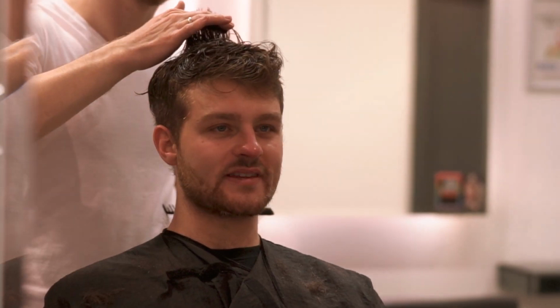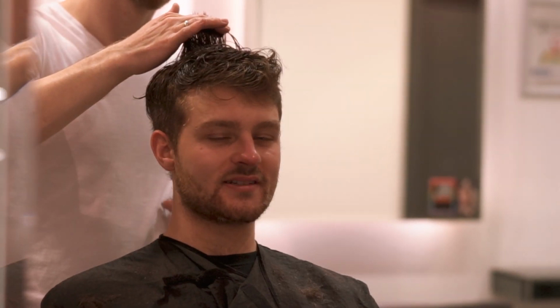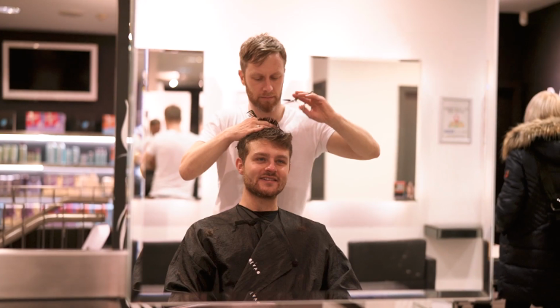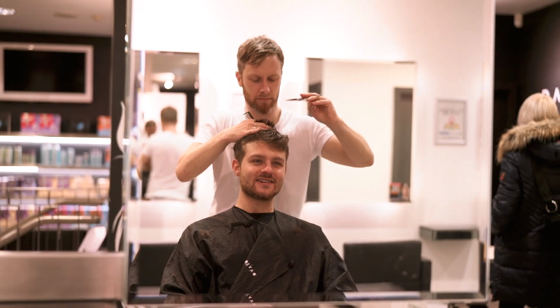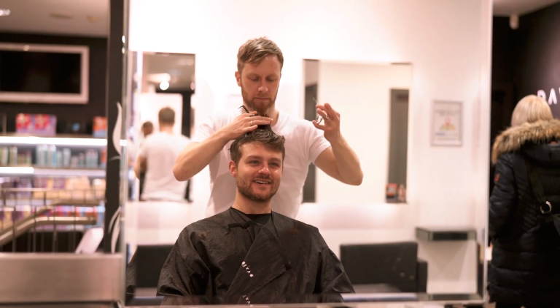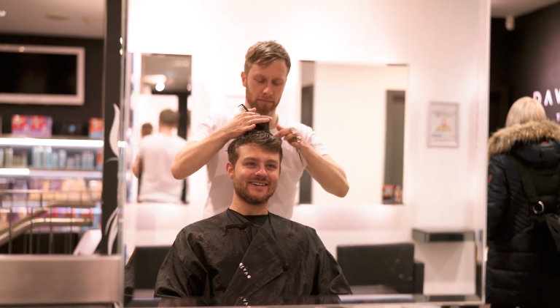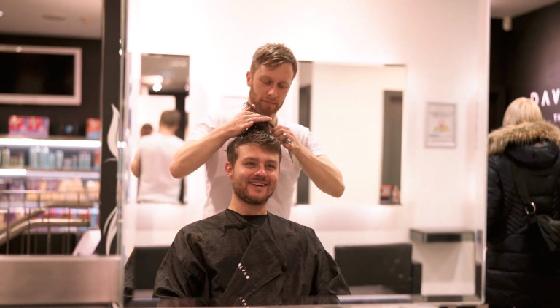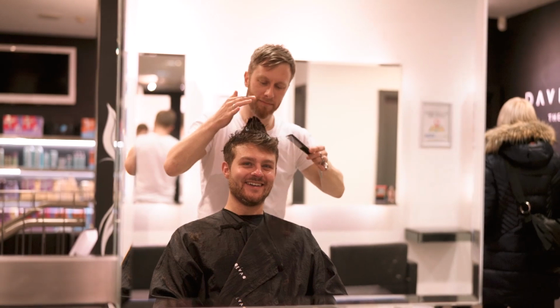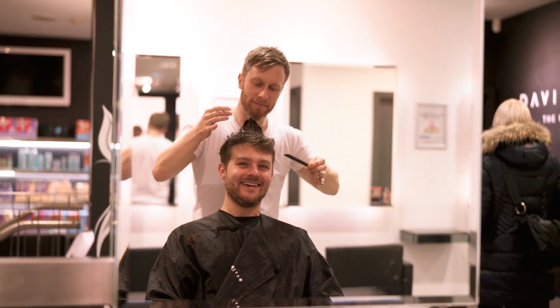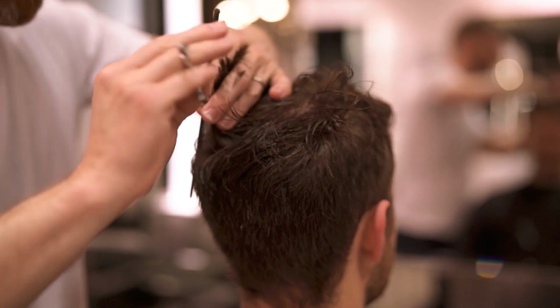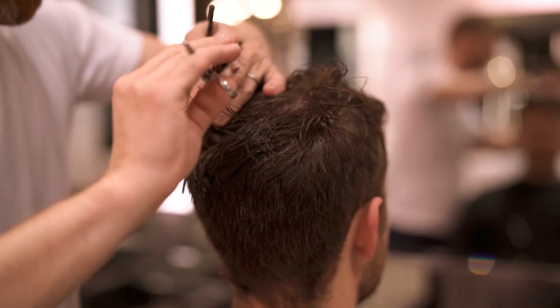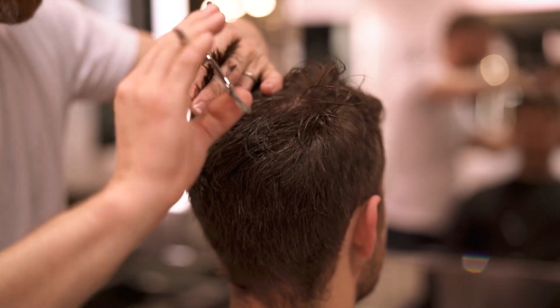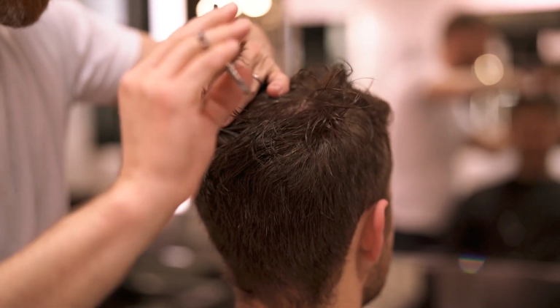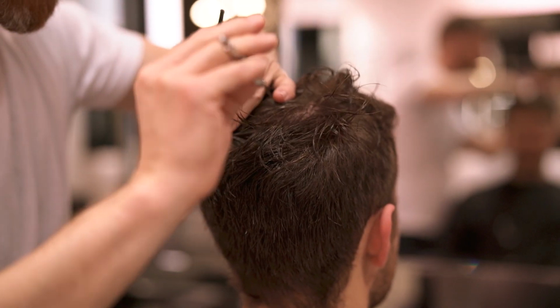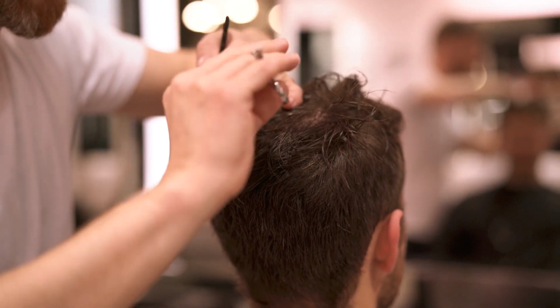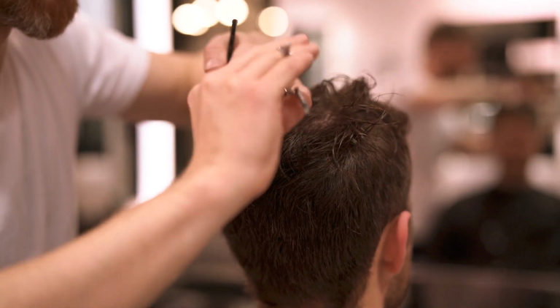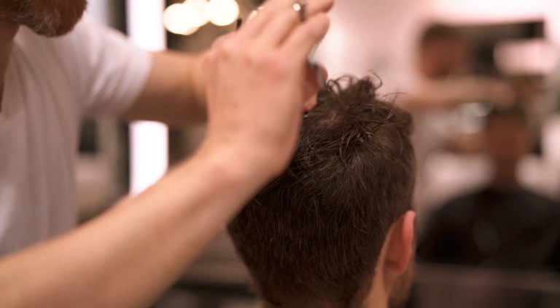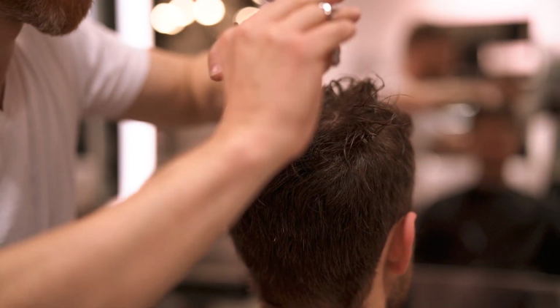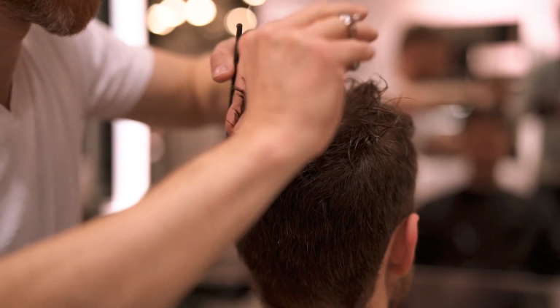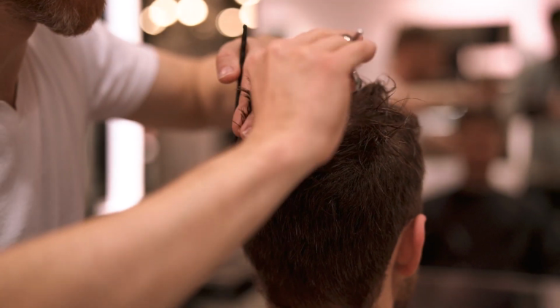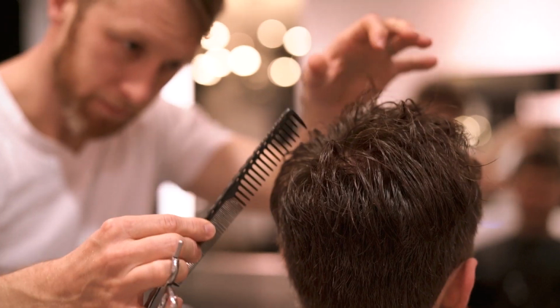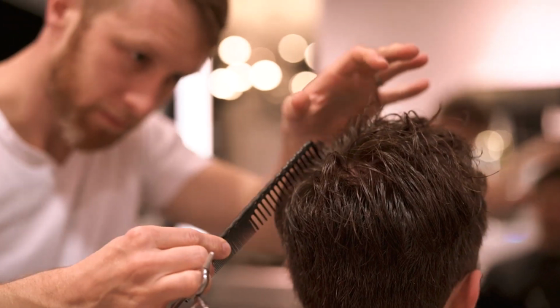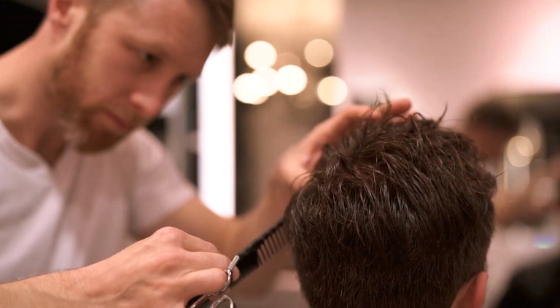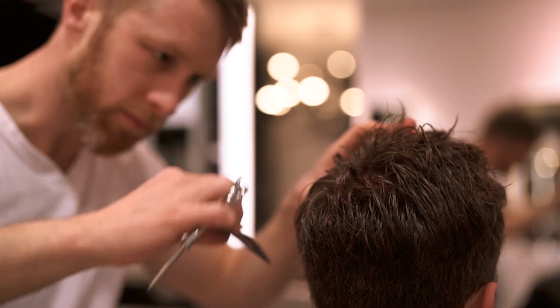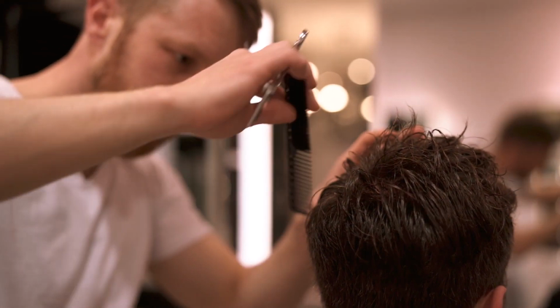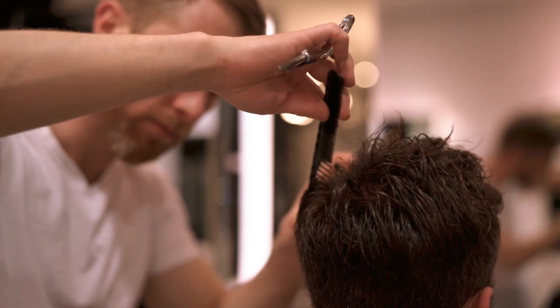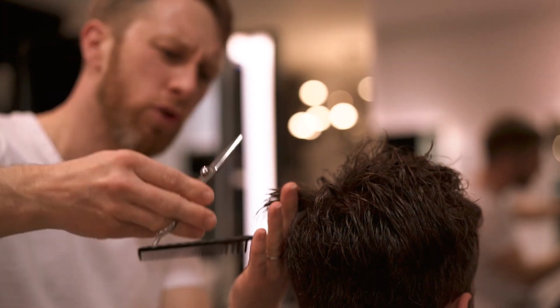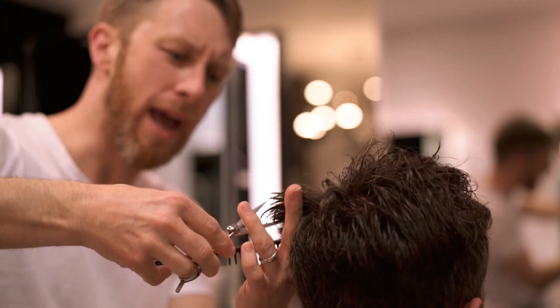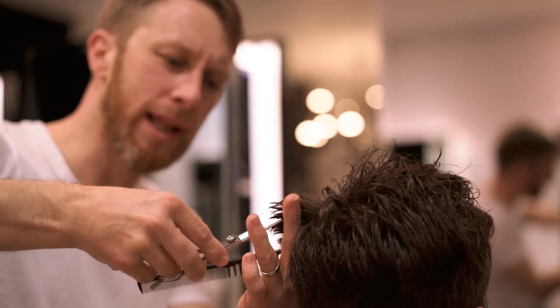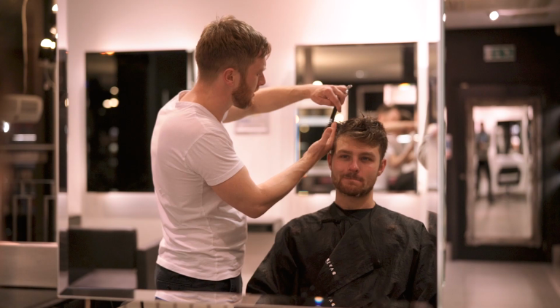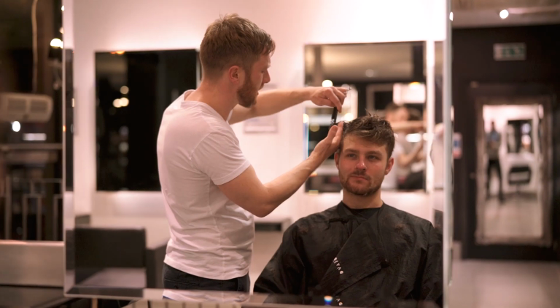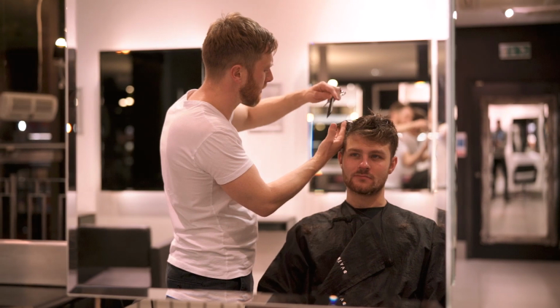As for the top, rather than cutting length out, David is focusing more on thinning in order to make the finished style more manageable.